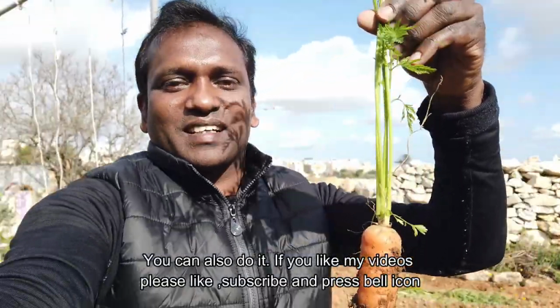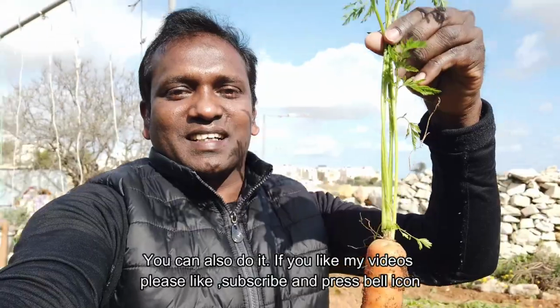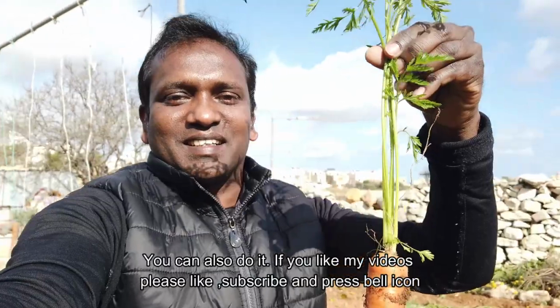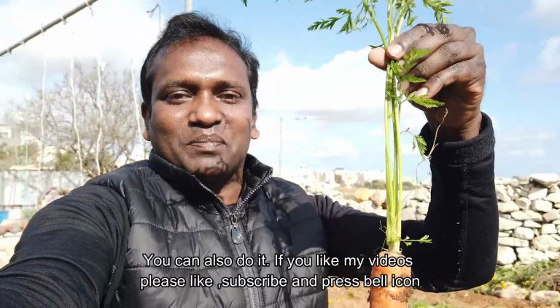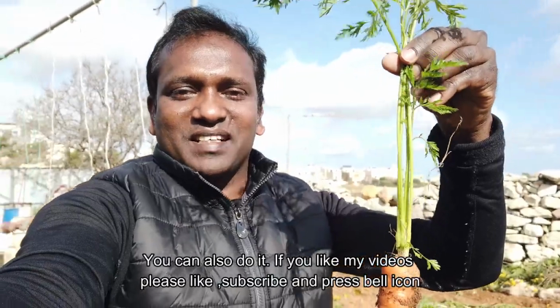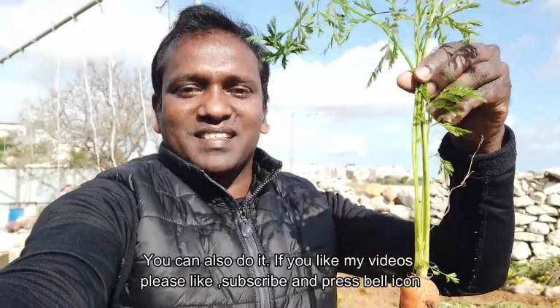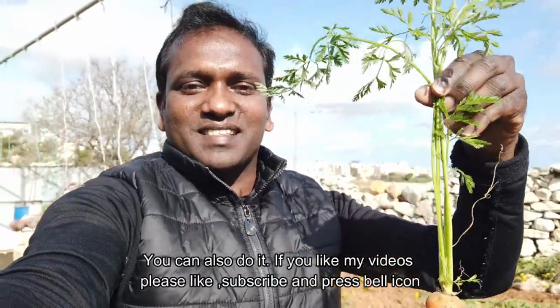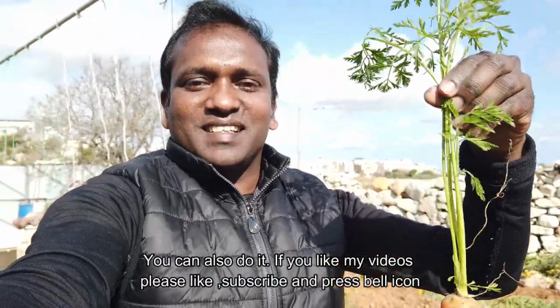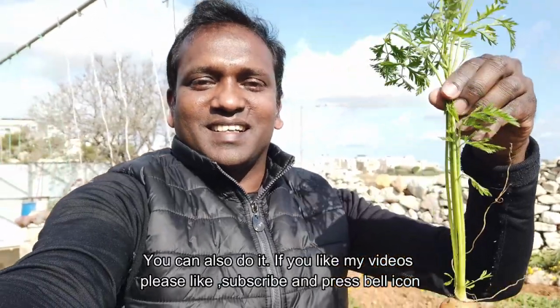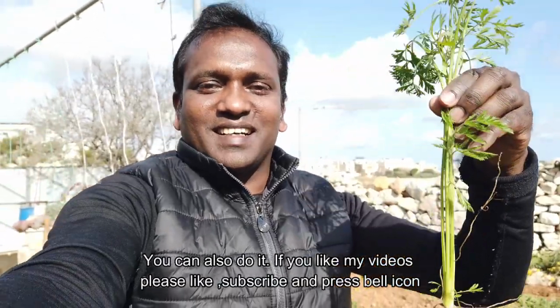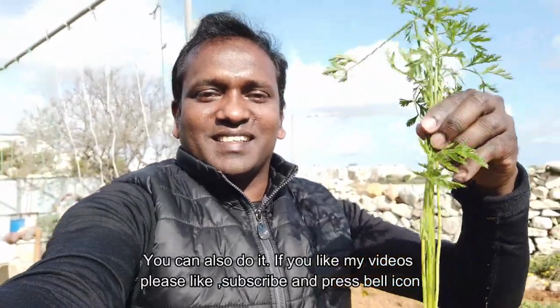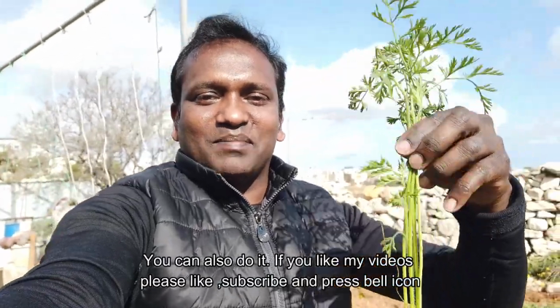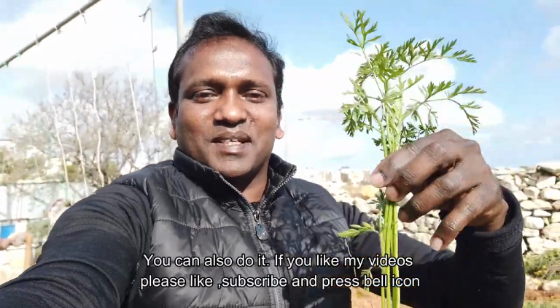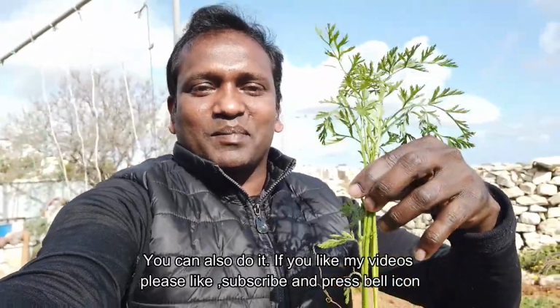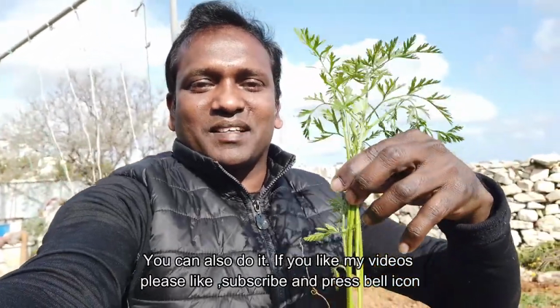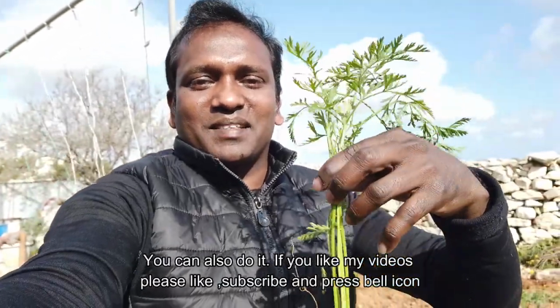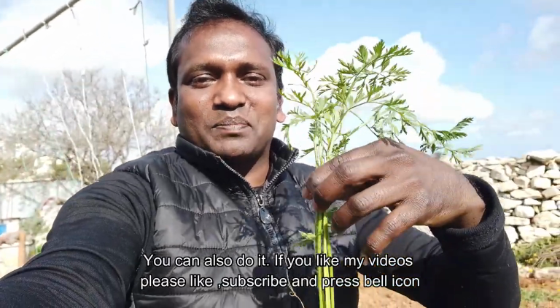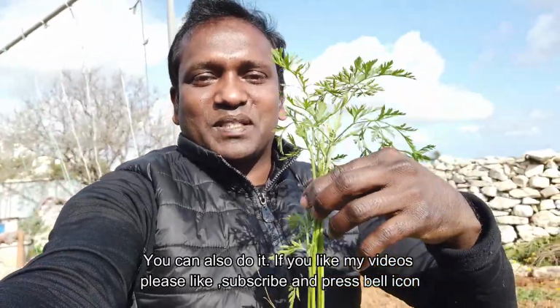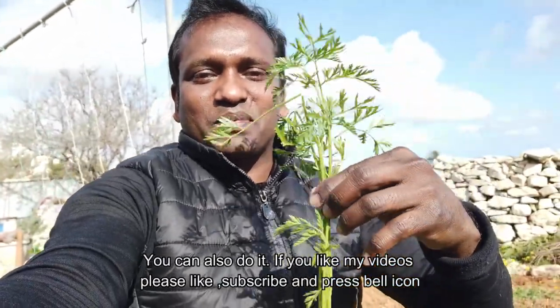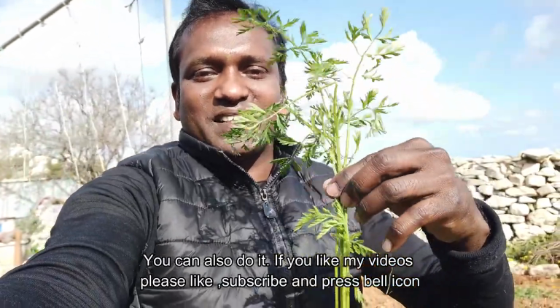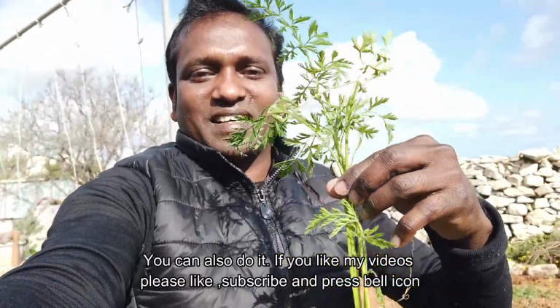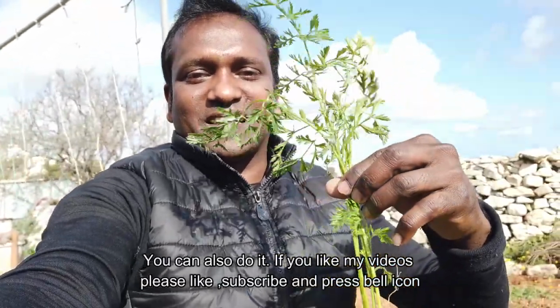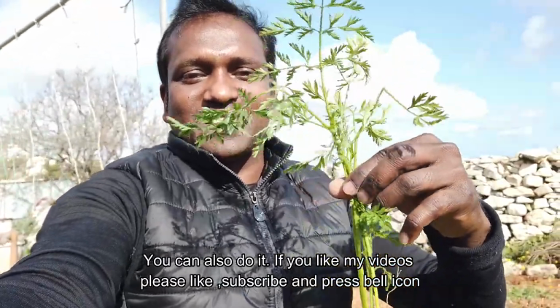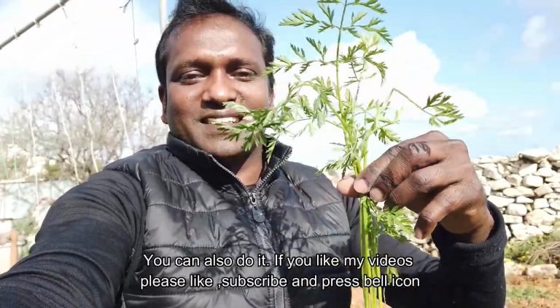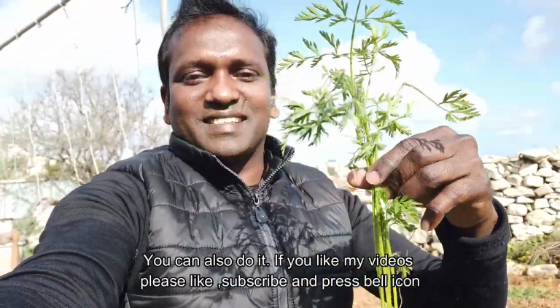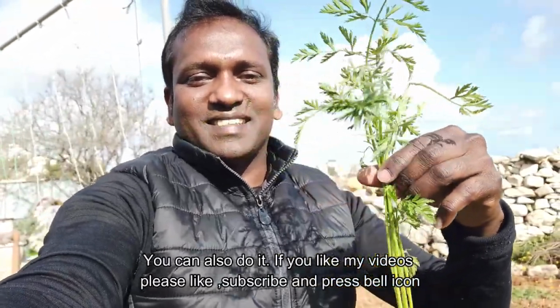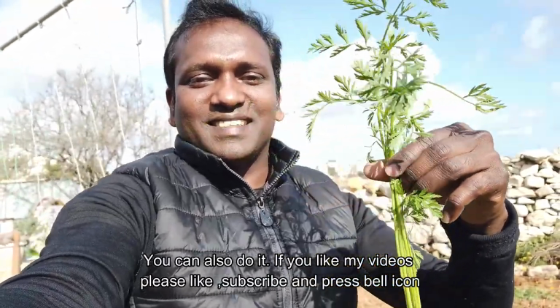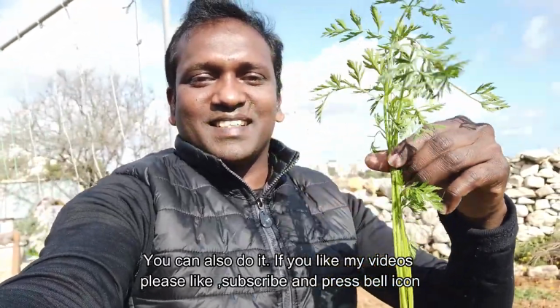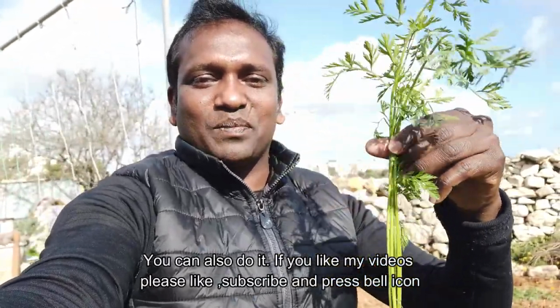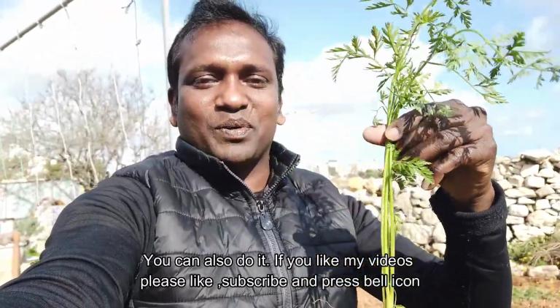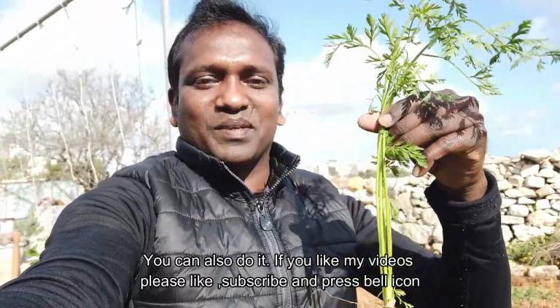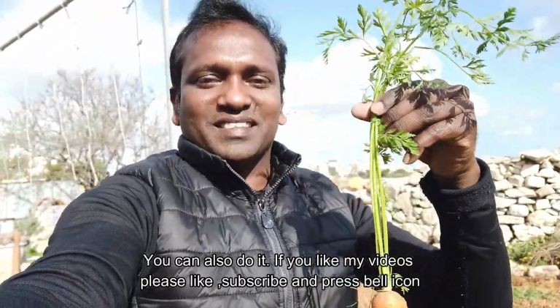Please like, subscribe and press the bell icon and support me.